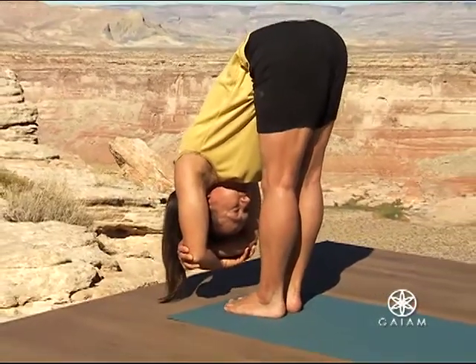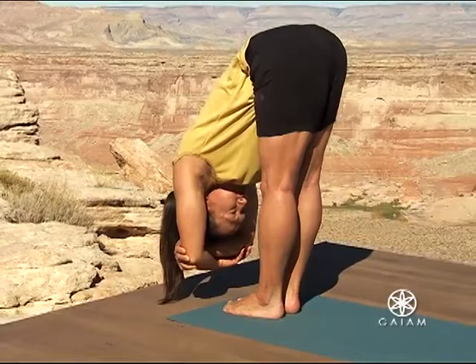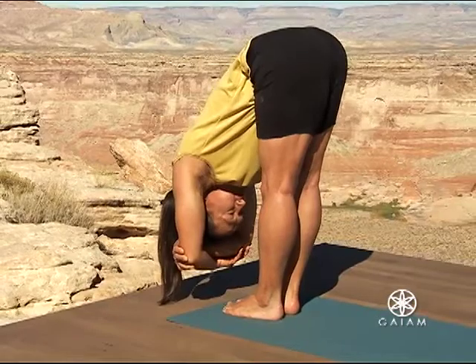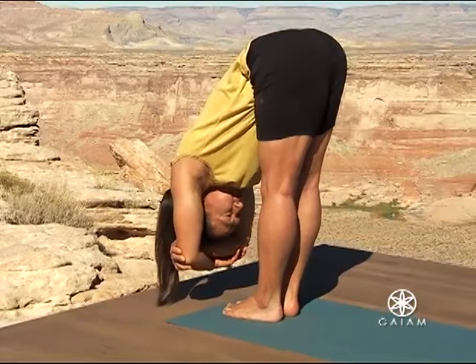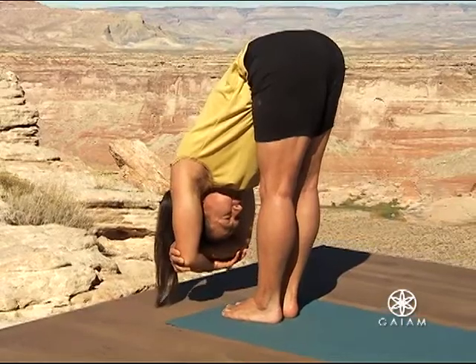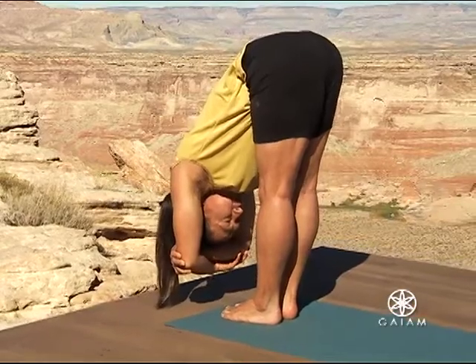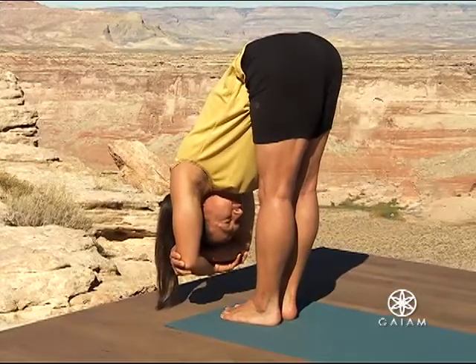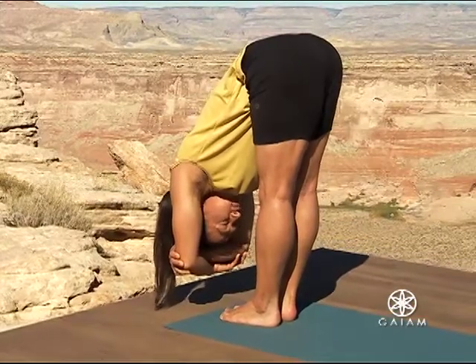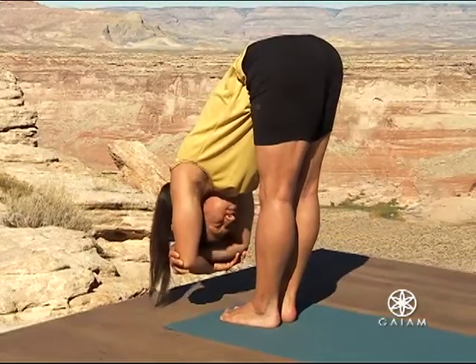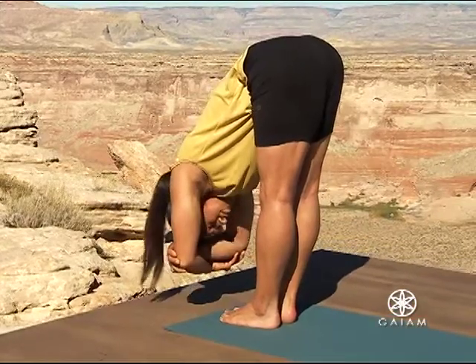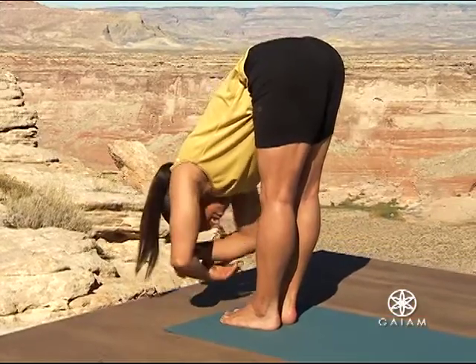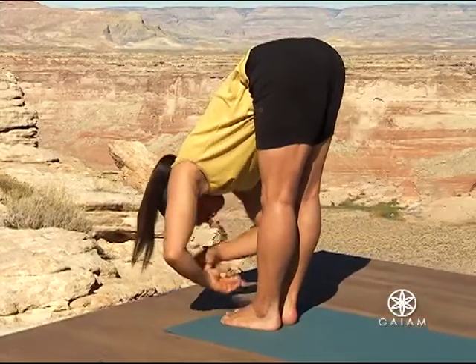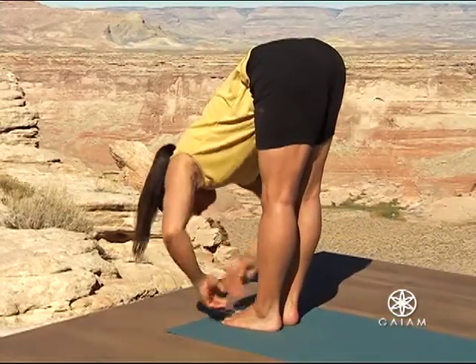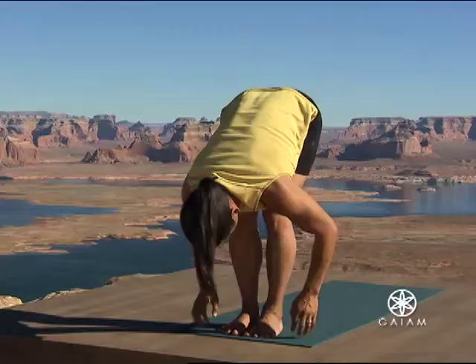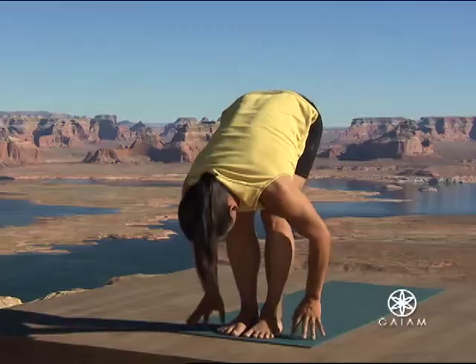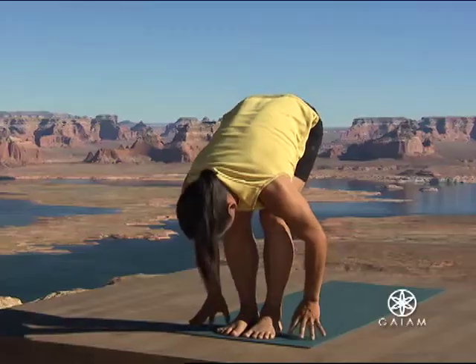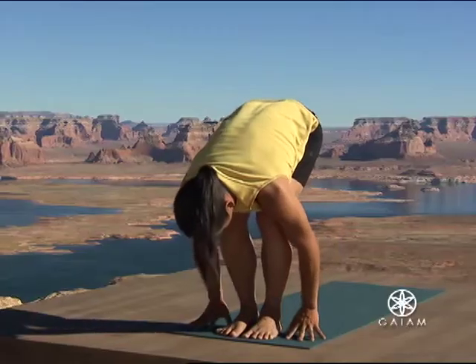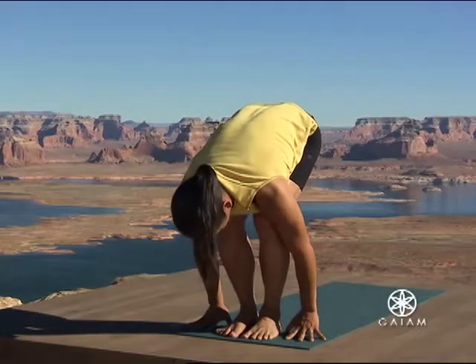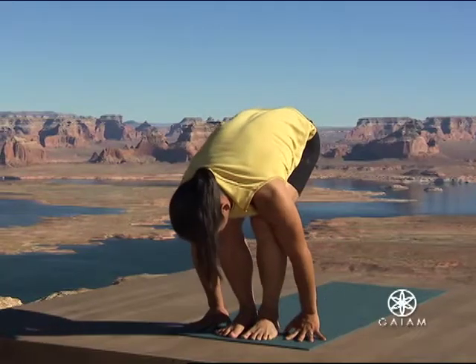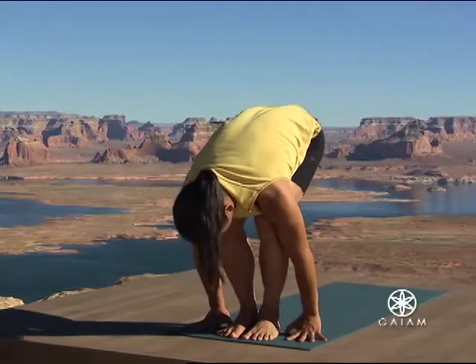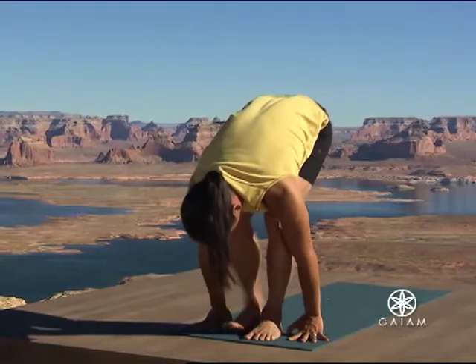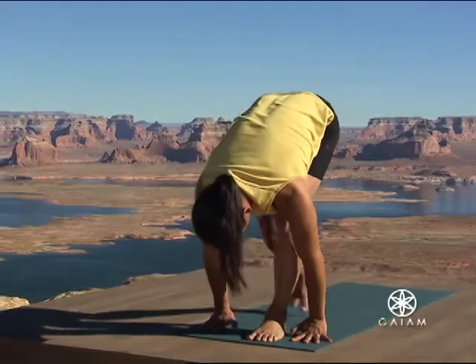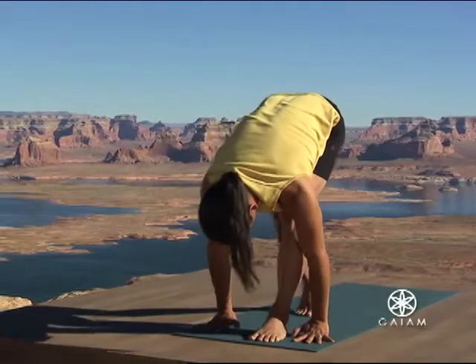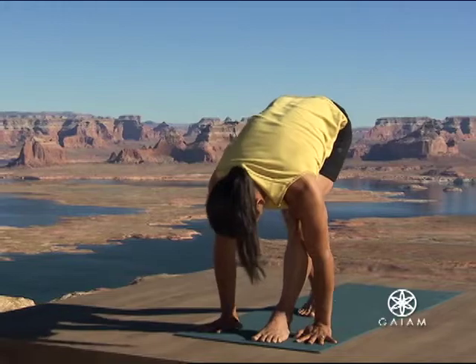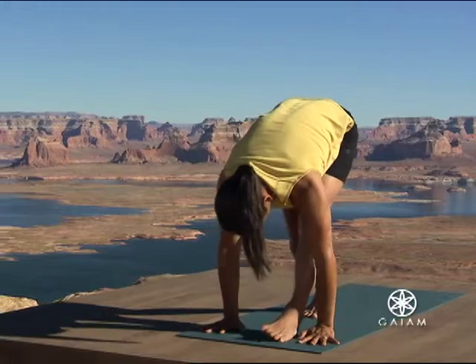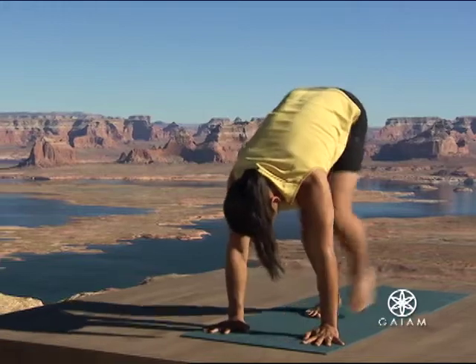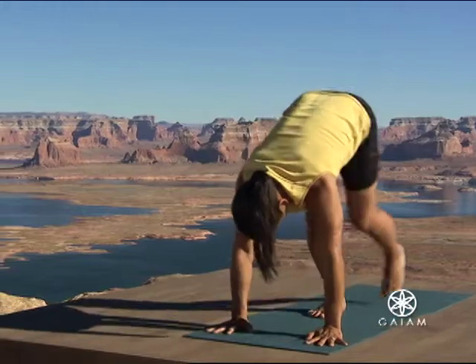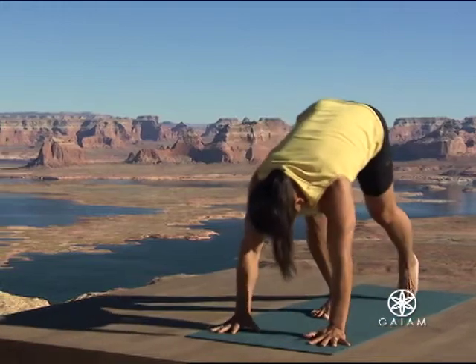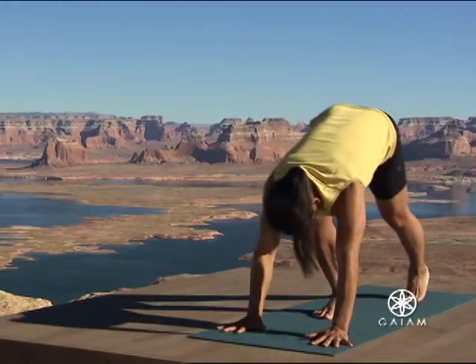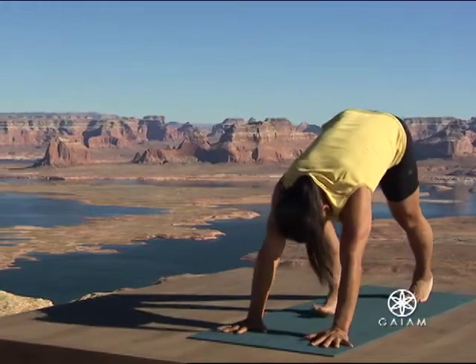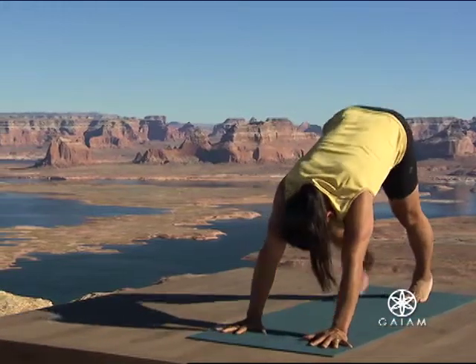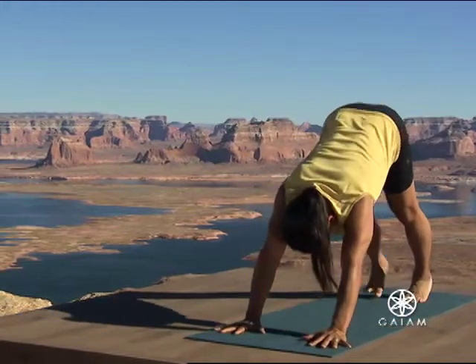Bend your legs. Place your hands on the ground, shoulders width apart. Walk back to downward facing dog.